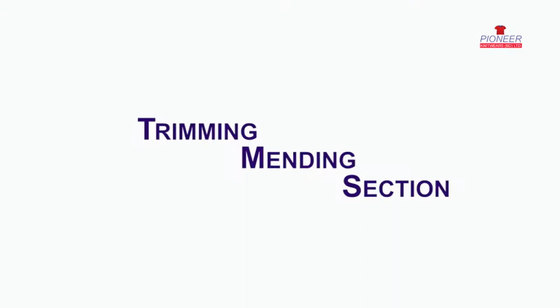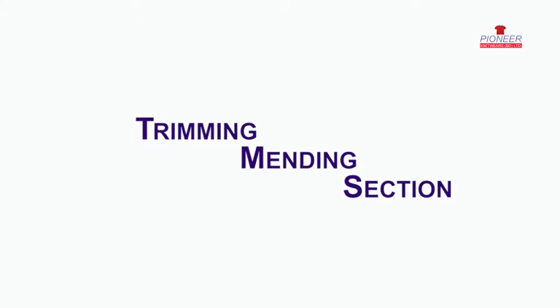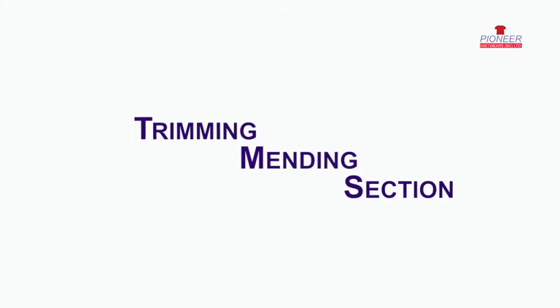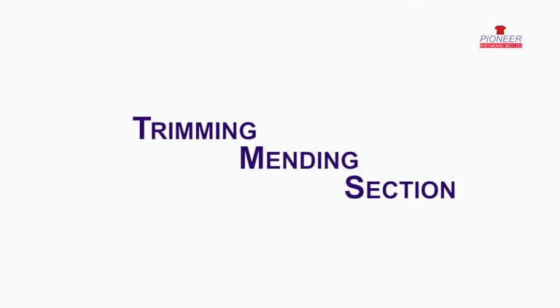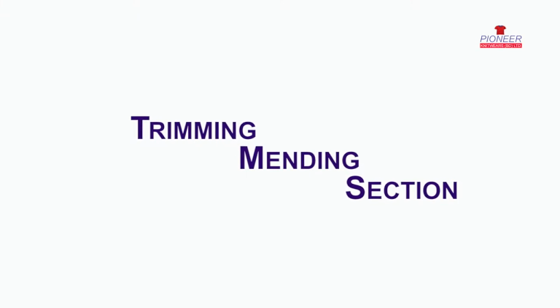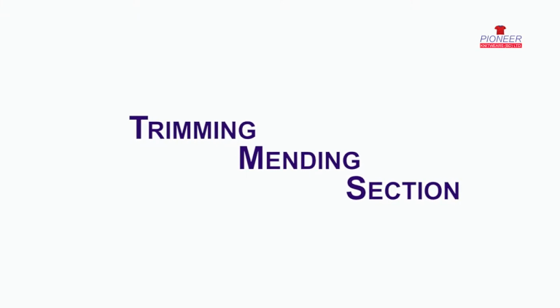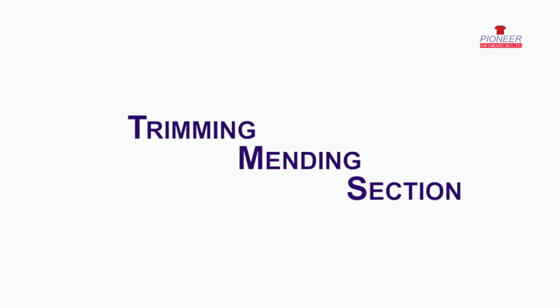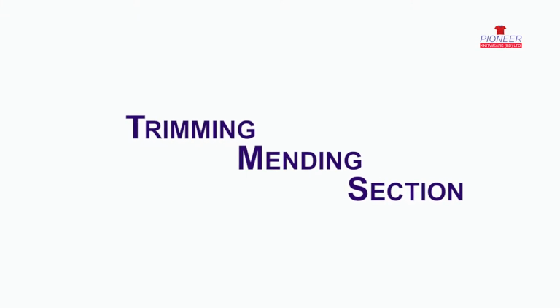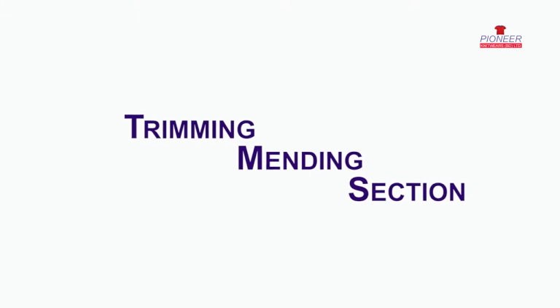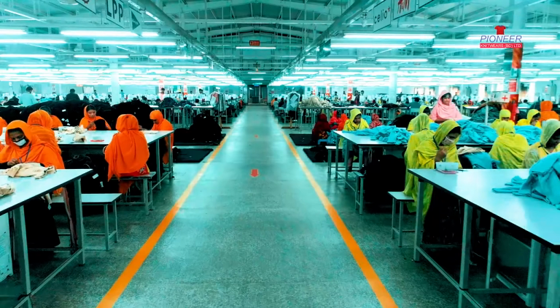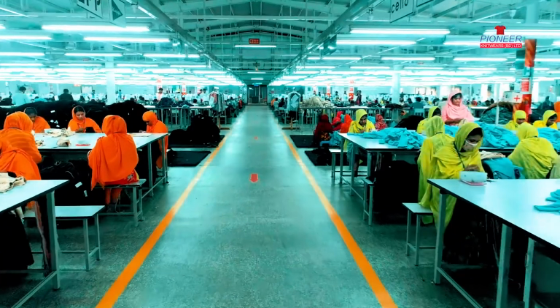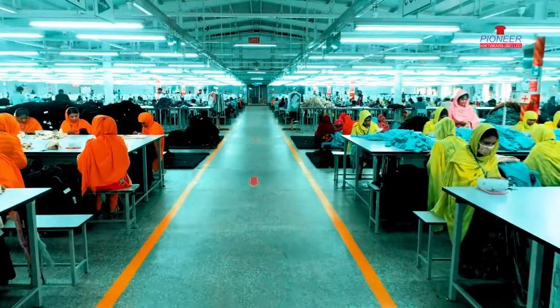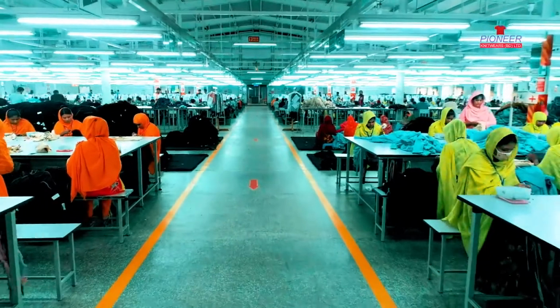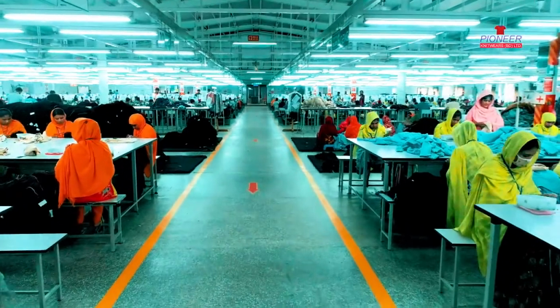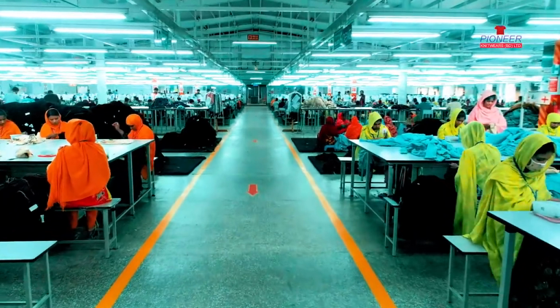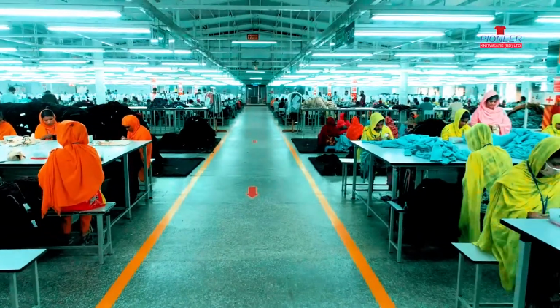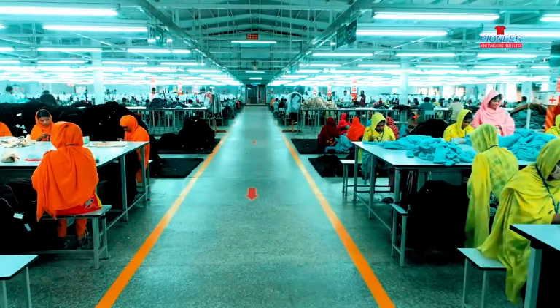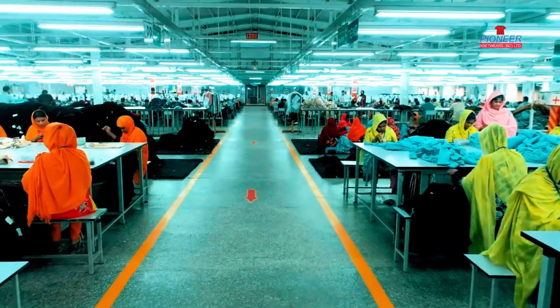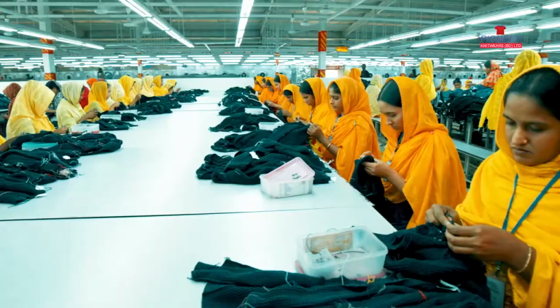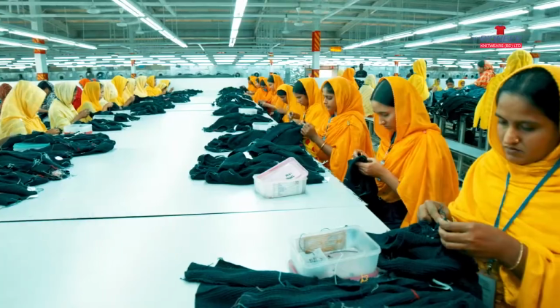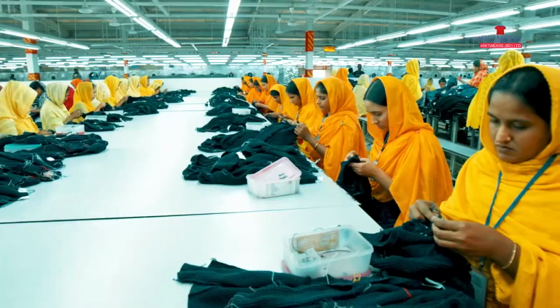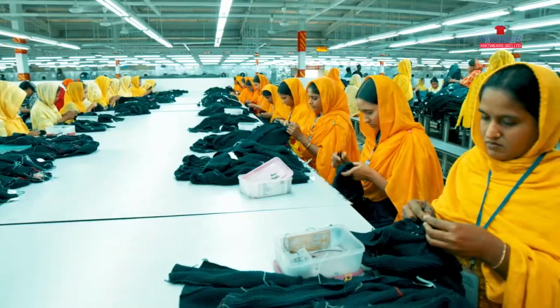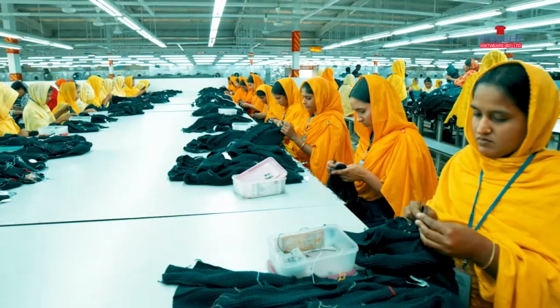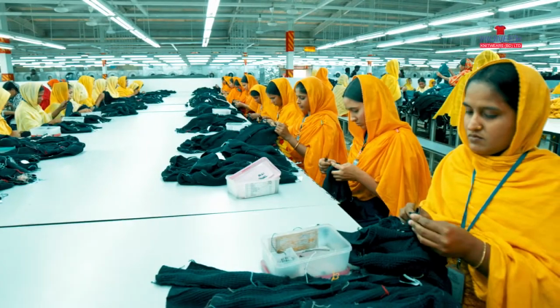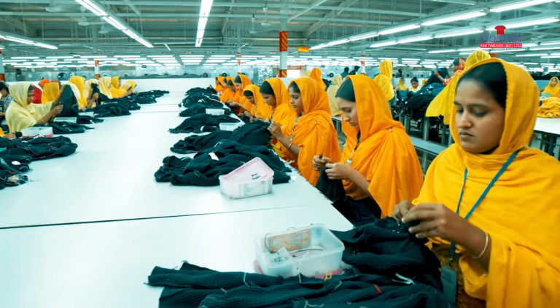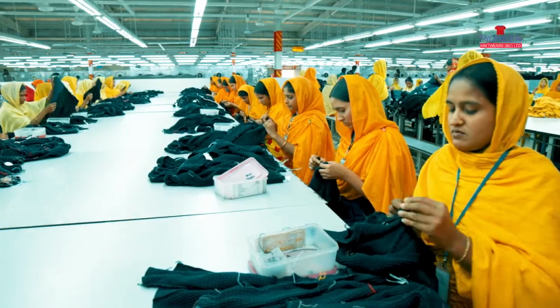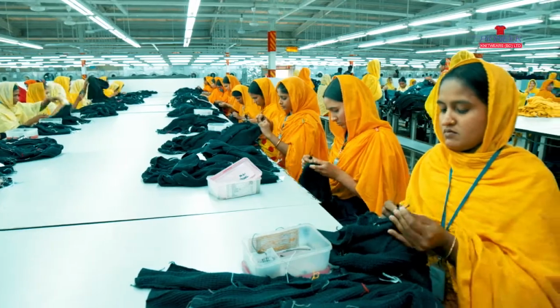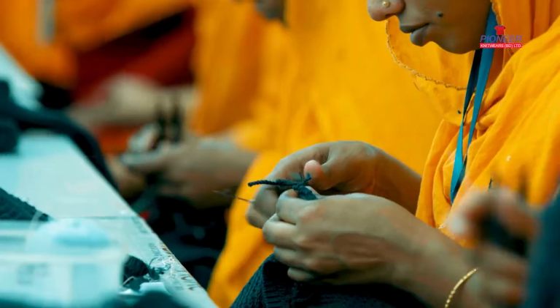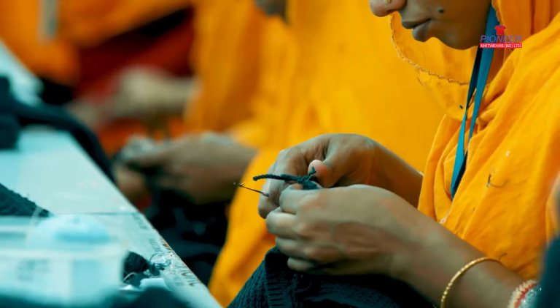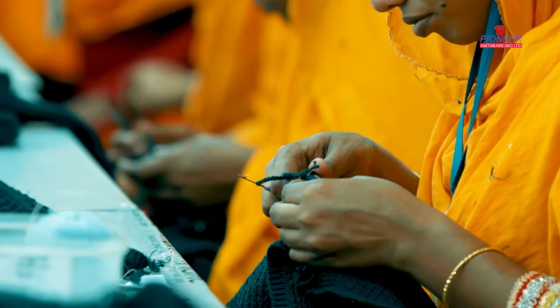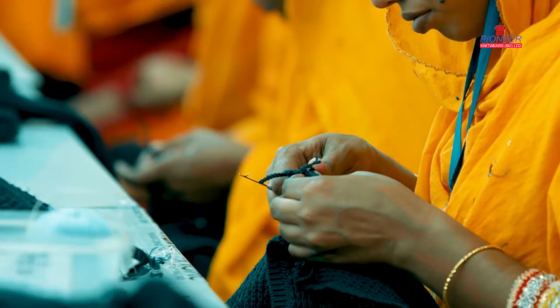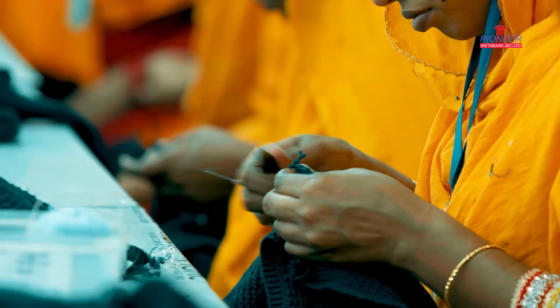After the completion of linking, all goods are transferred to the Trimming Mending Section.